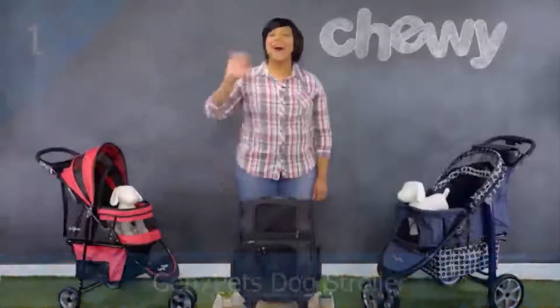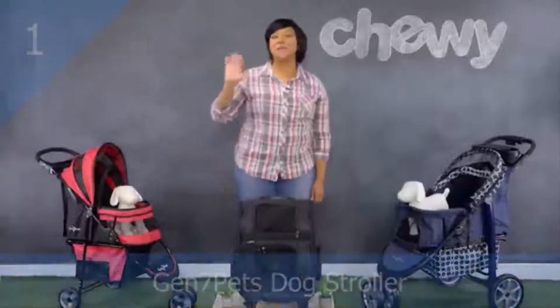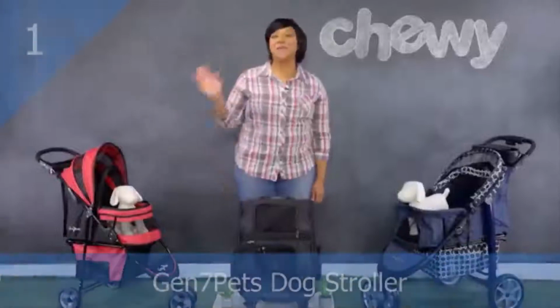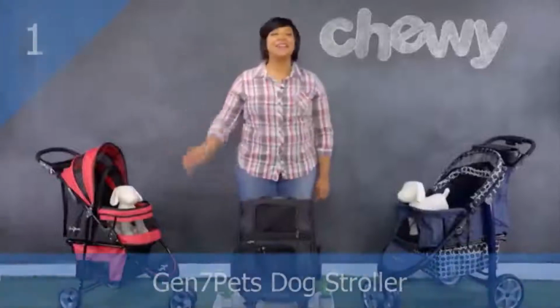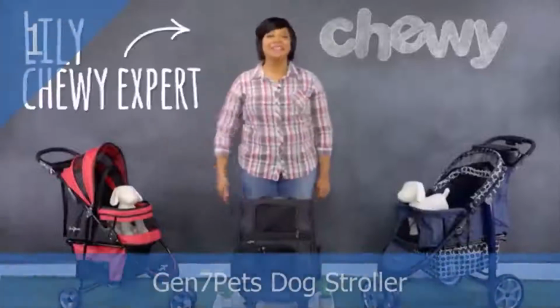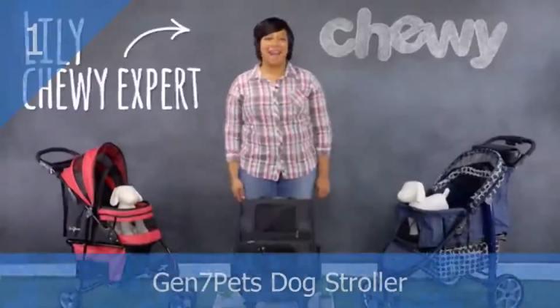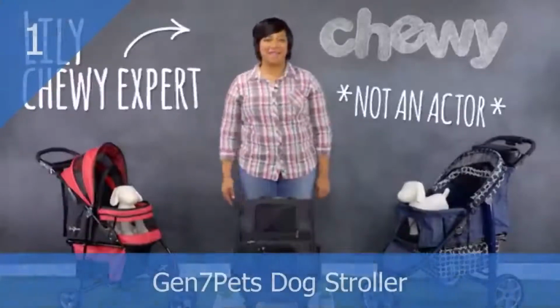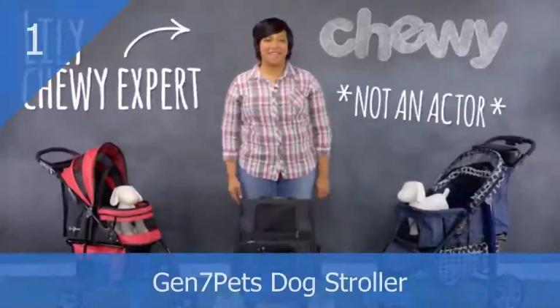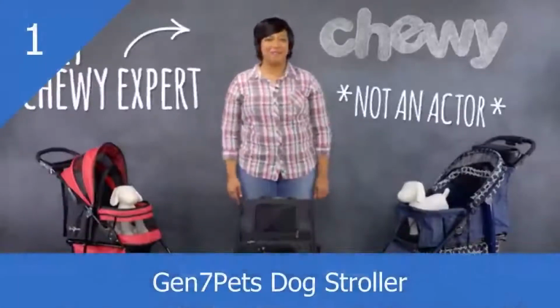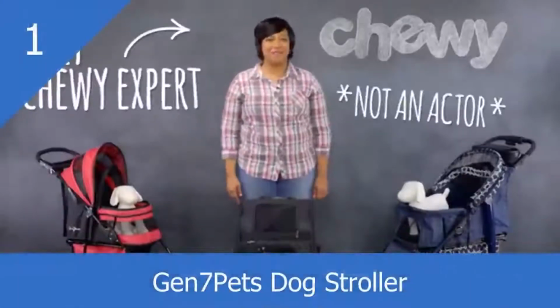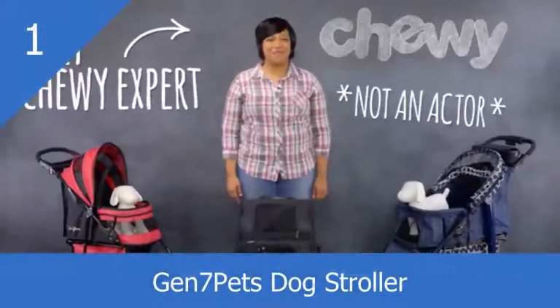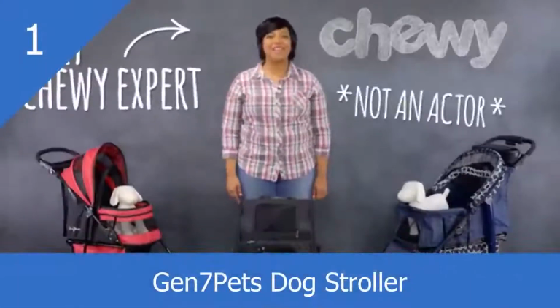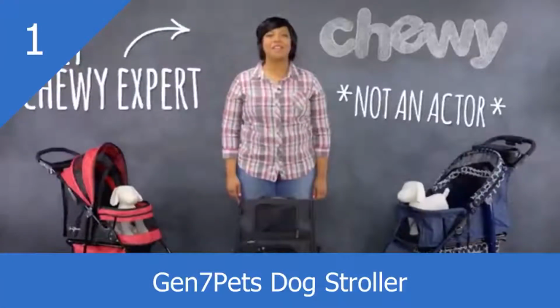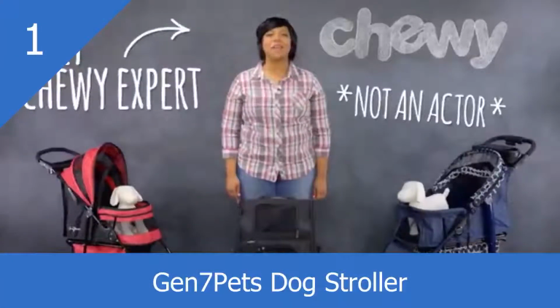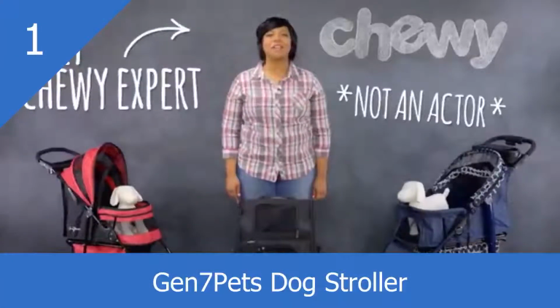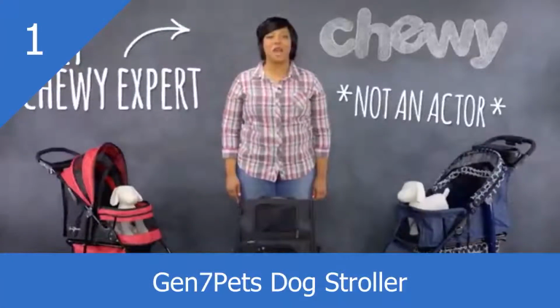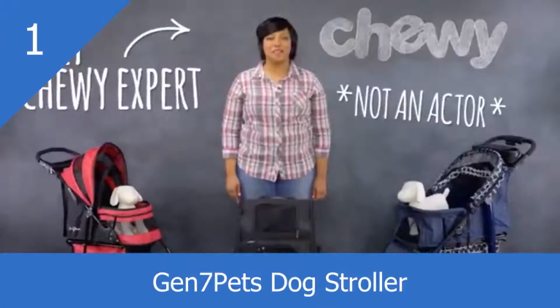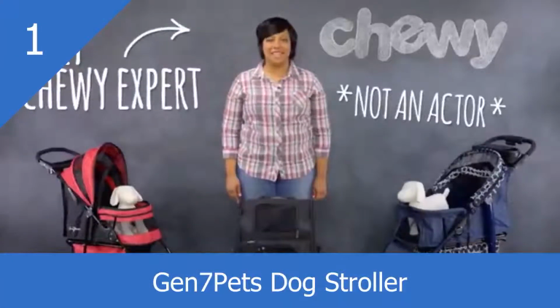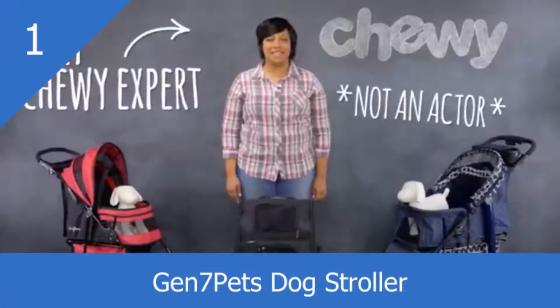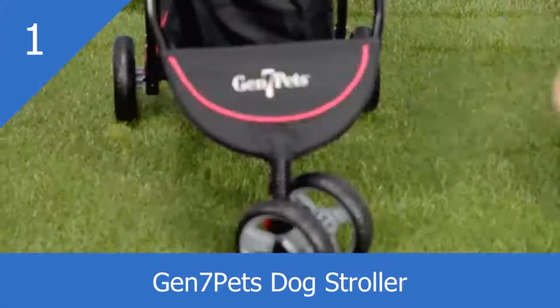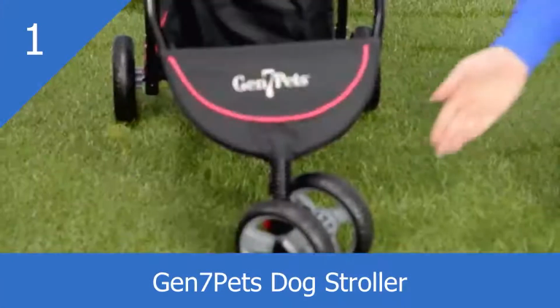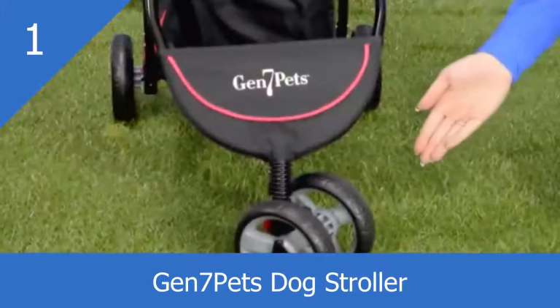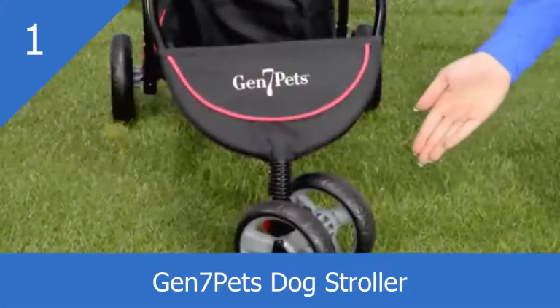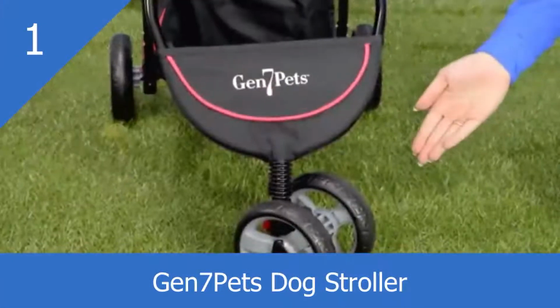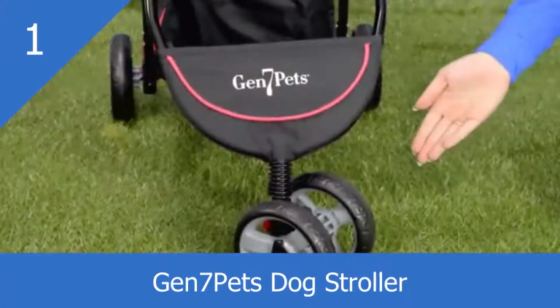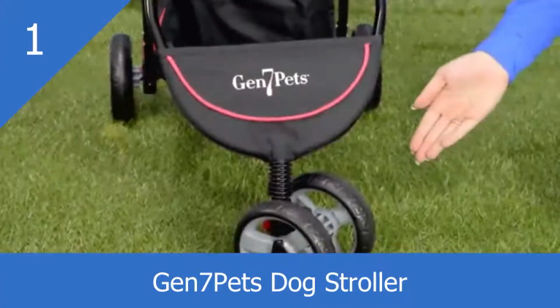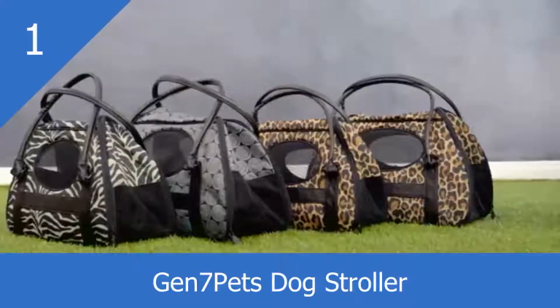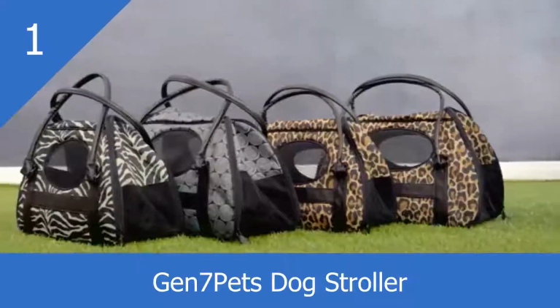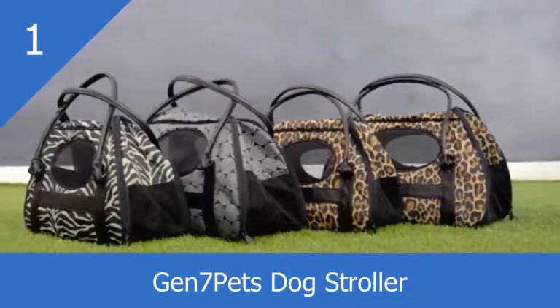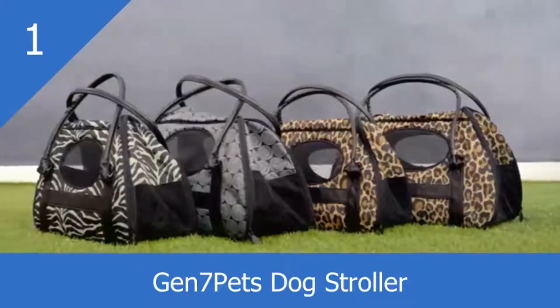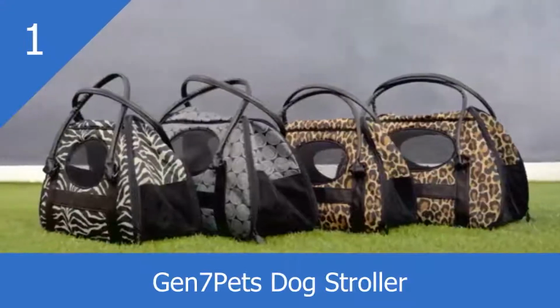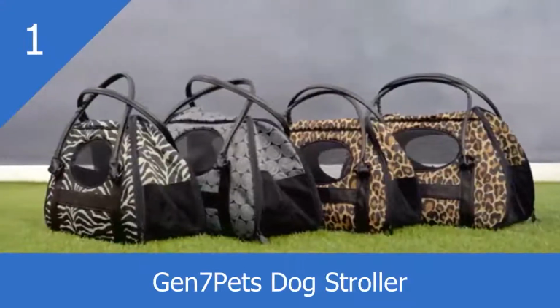Hi pet parents, I'm Lily from Chewy, here to make your travels easier with Gen 7 Pet Strollers and Carriers.